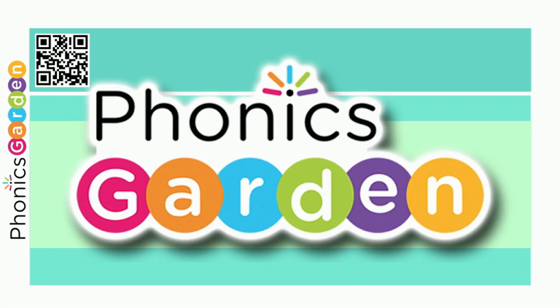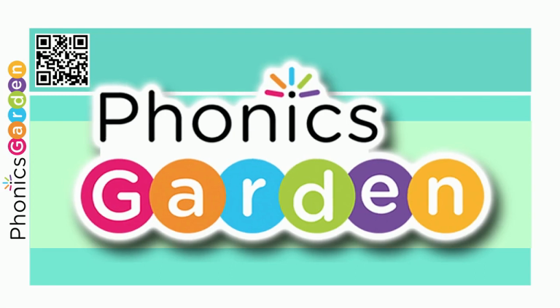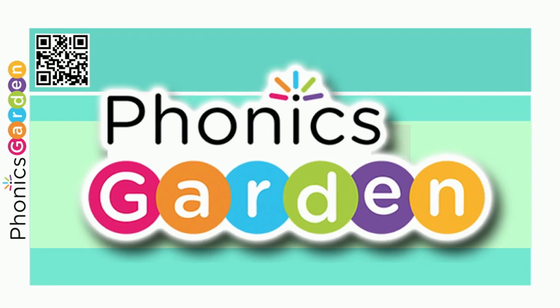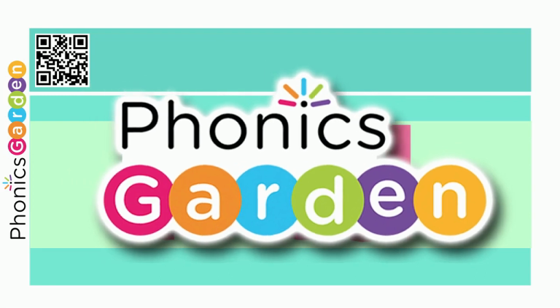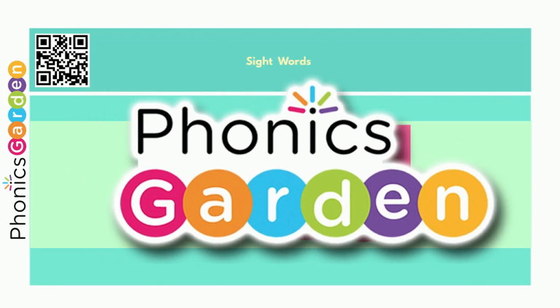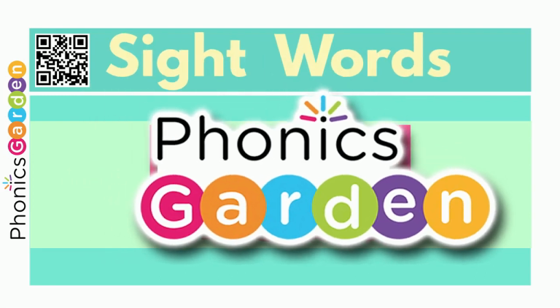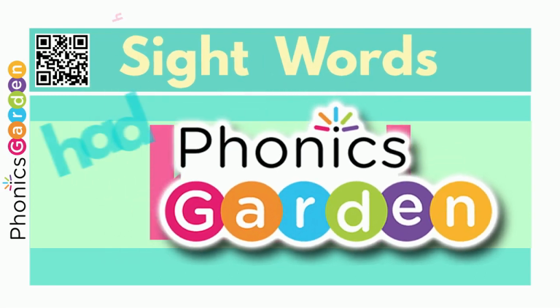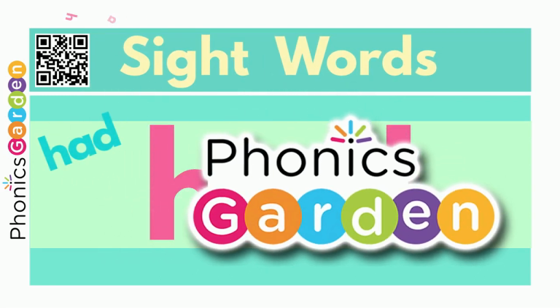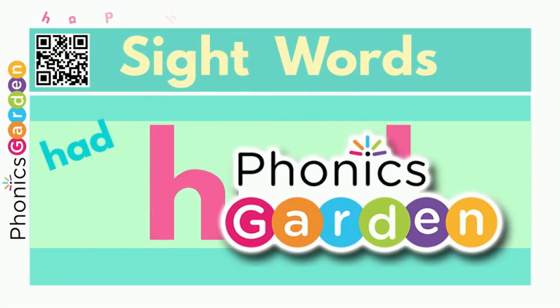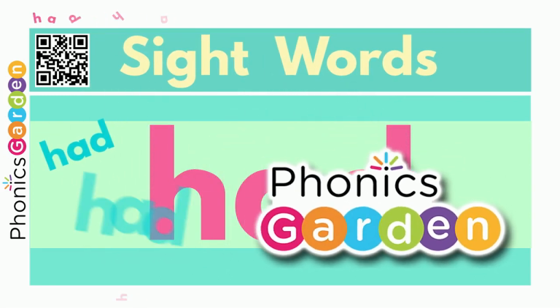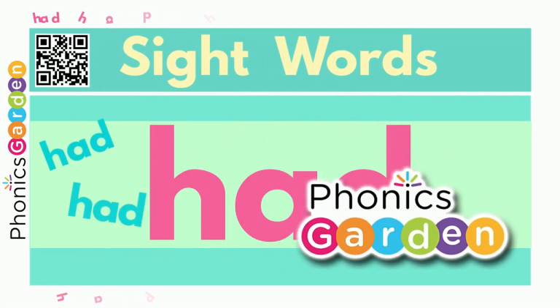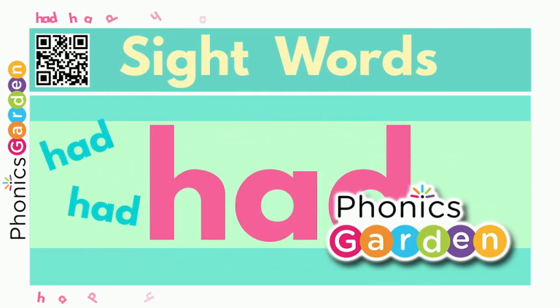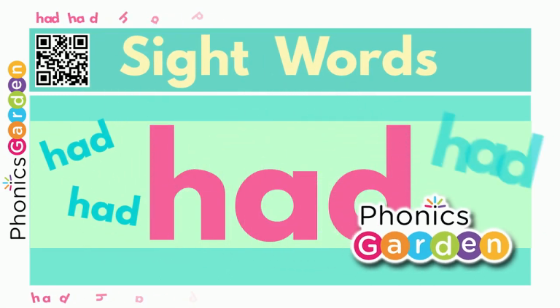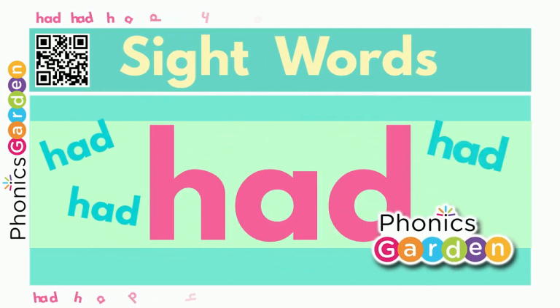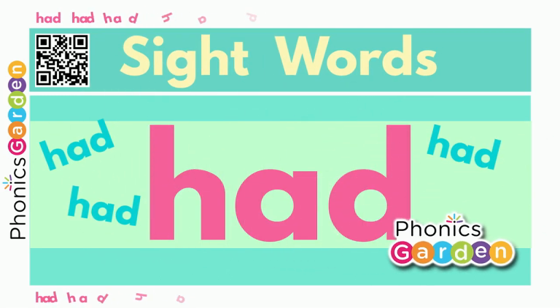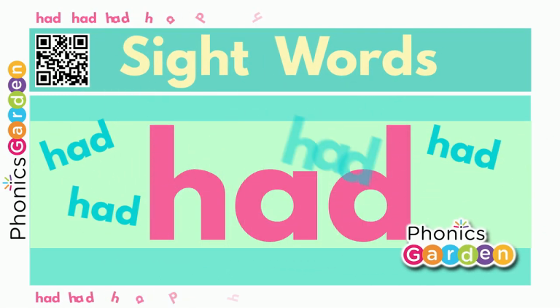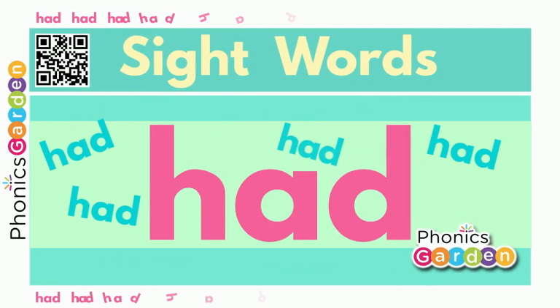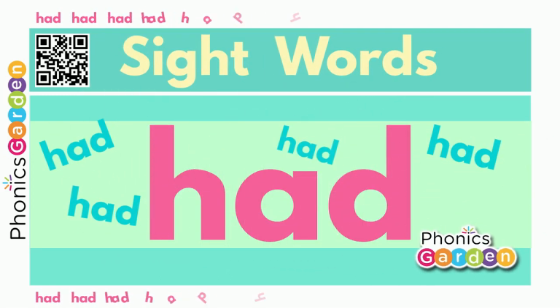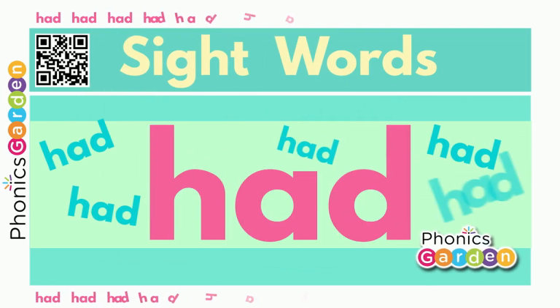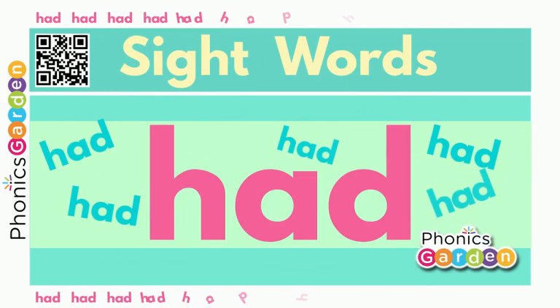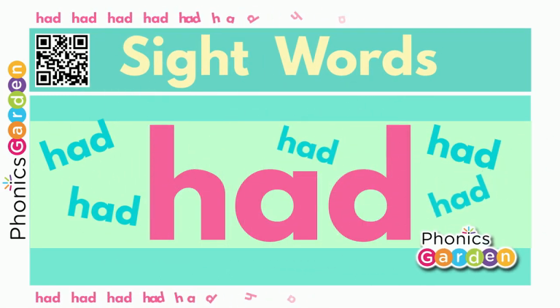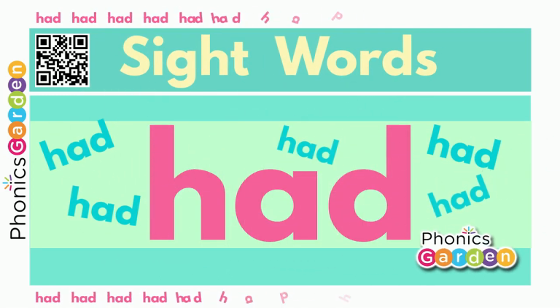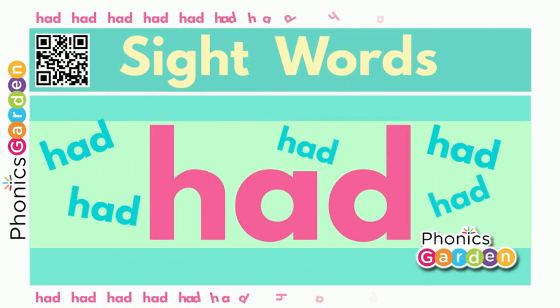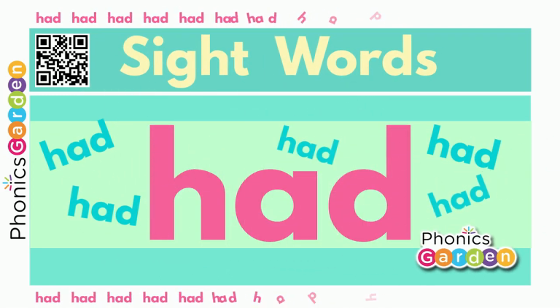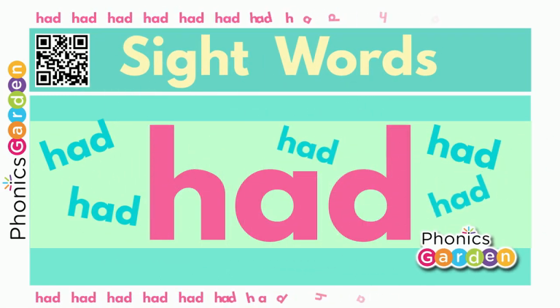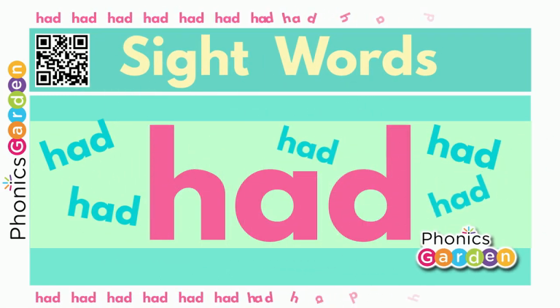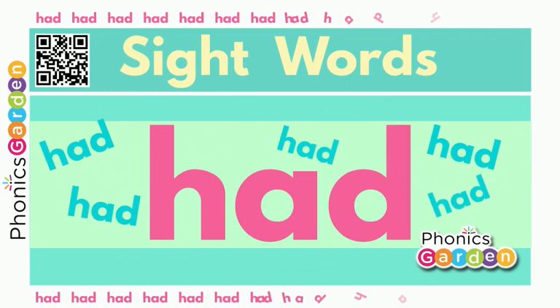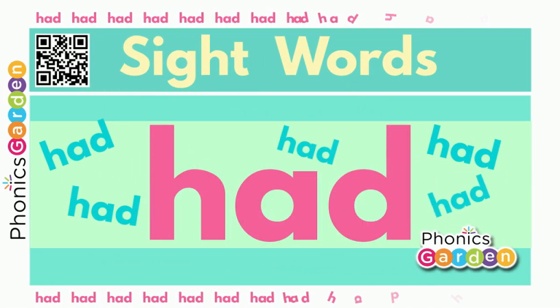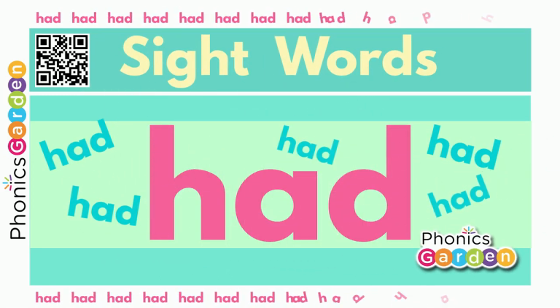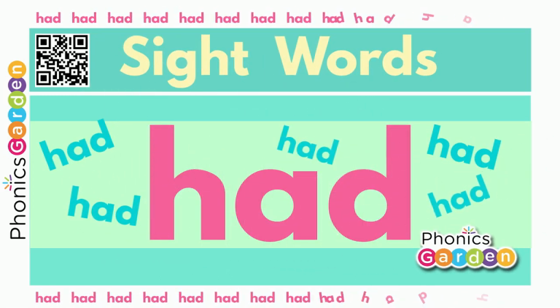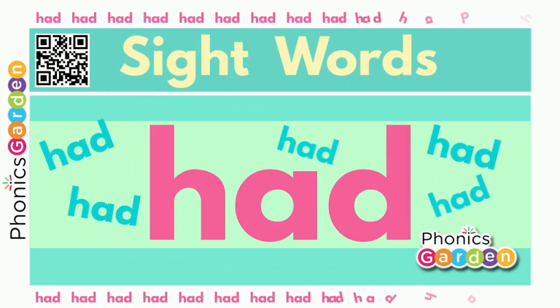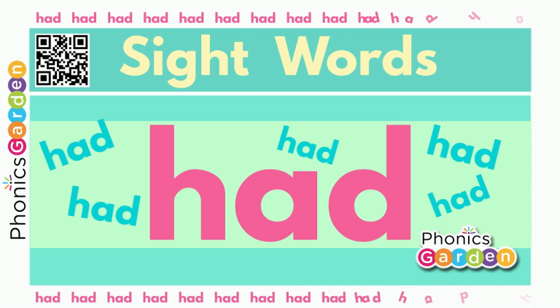Hello, kids! Let's read and learn sight words!